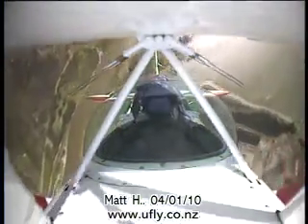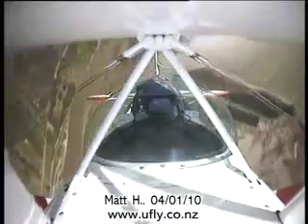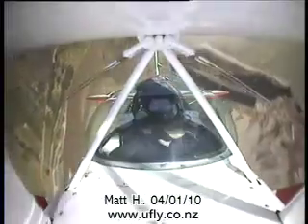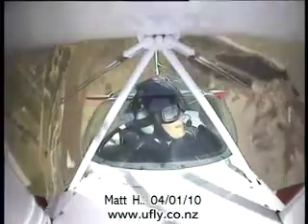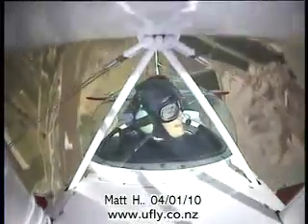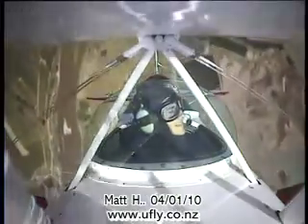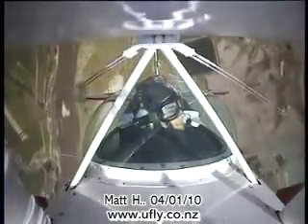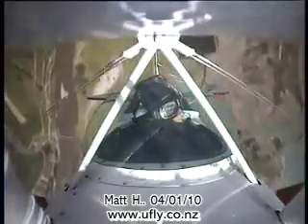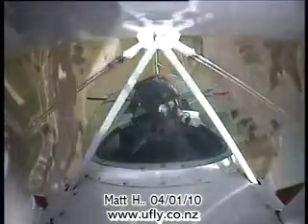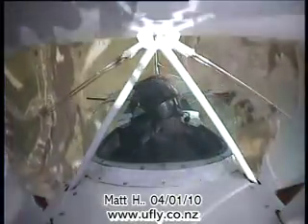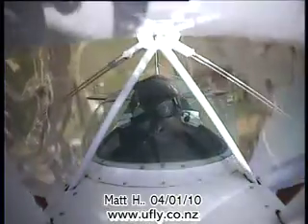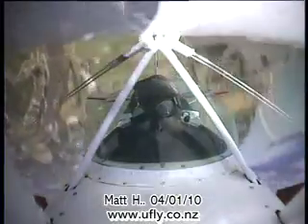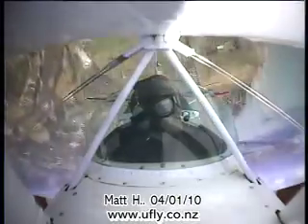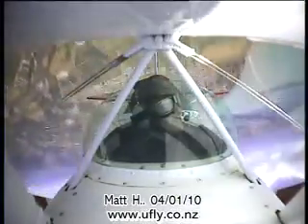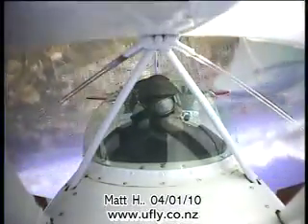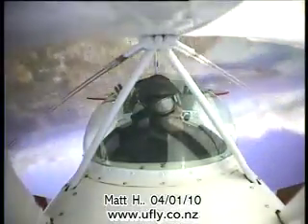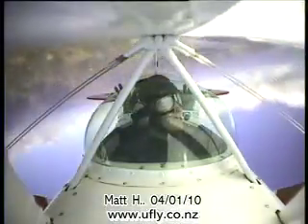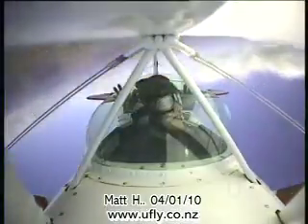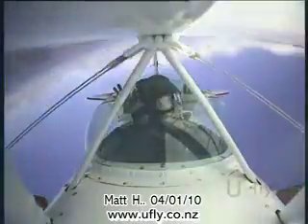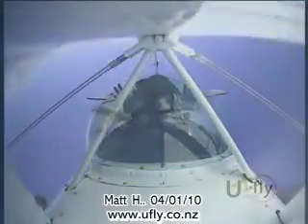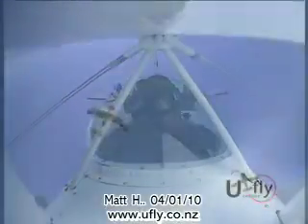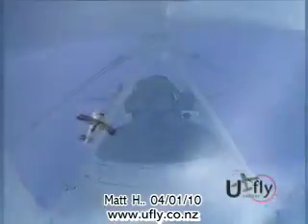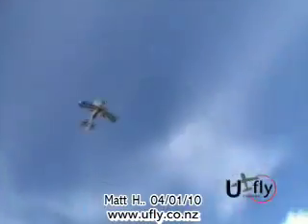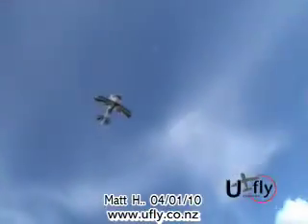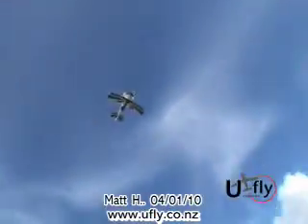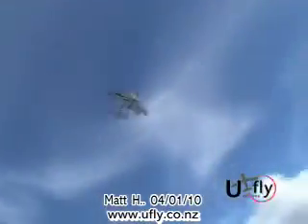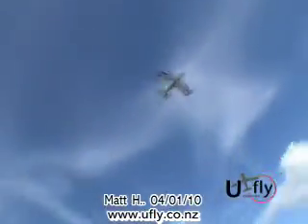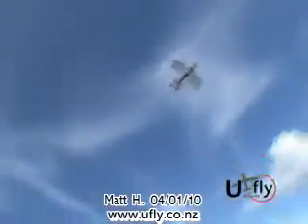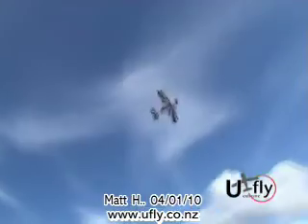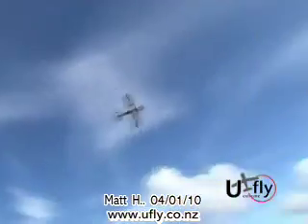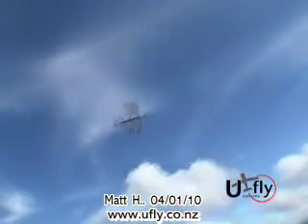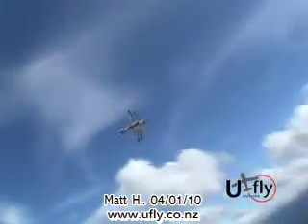Over the top. Keep going, keep going, keep going. Over the top. Nice. That's two loops there. Kind of nice, isn't it? It's simple, isn't it?